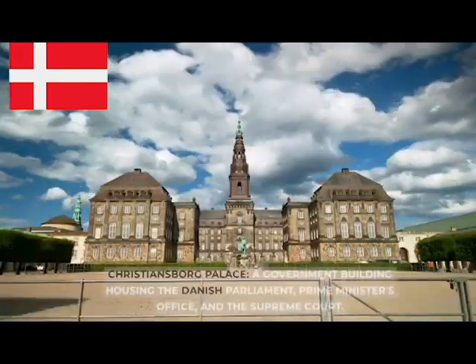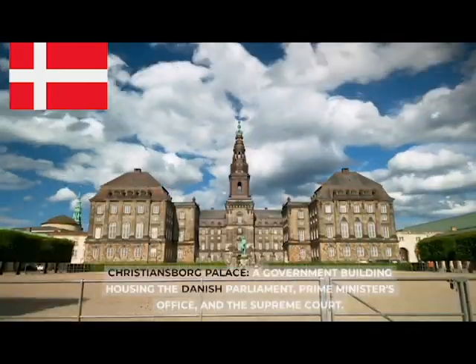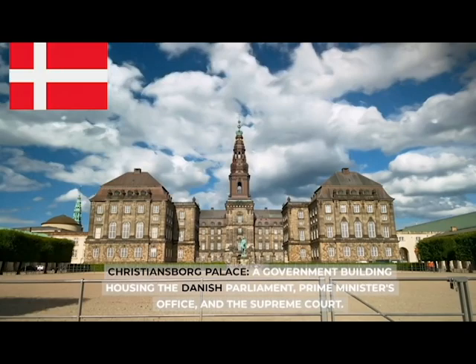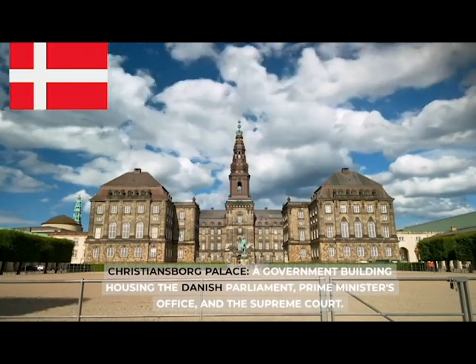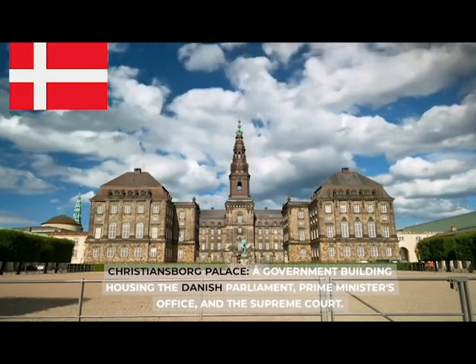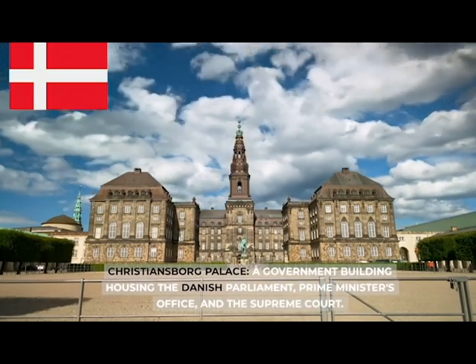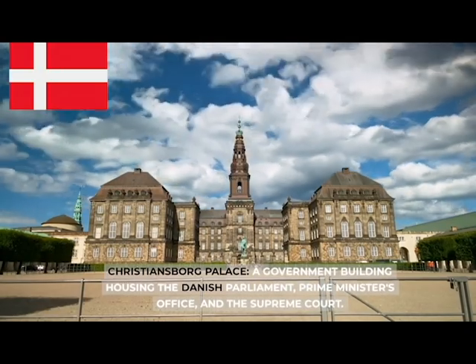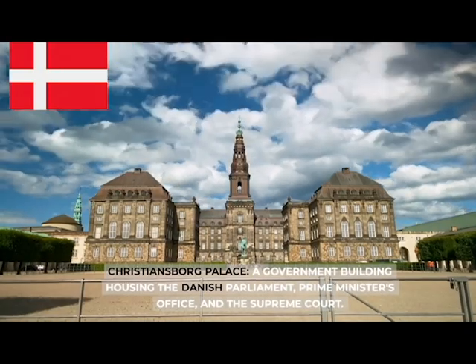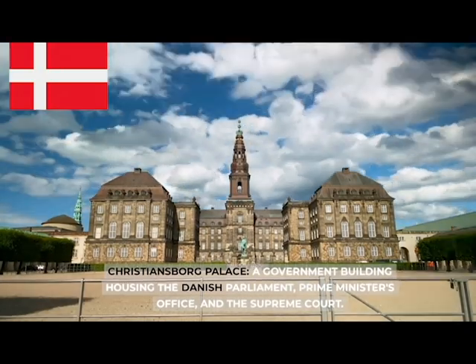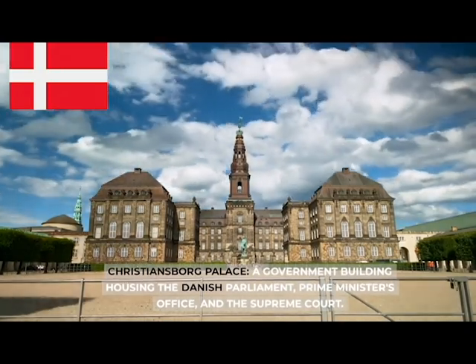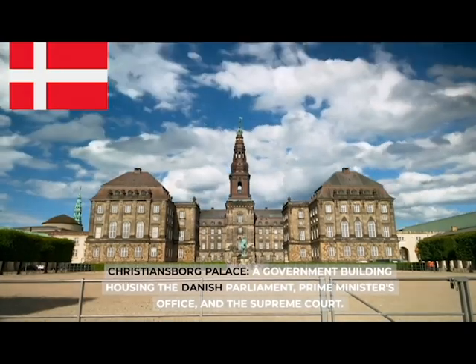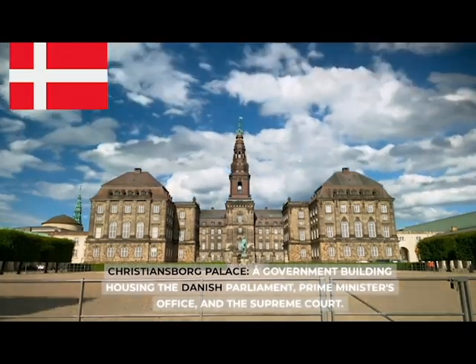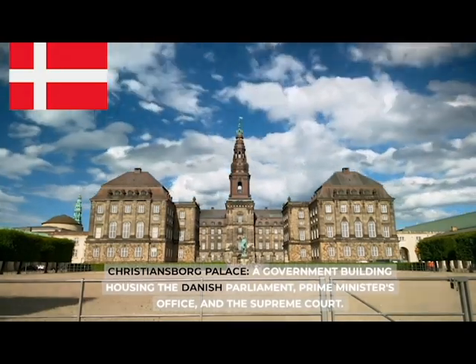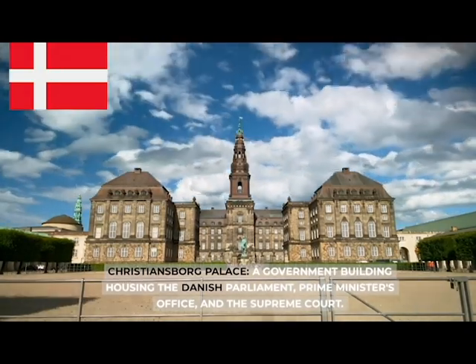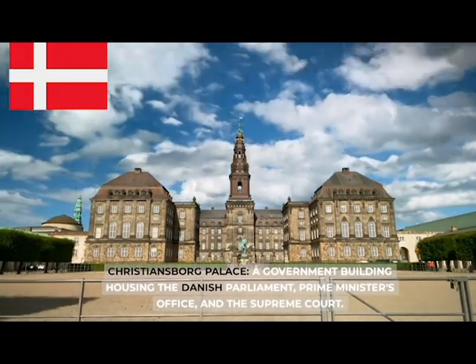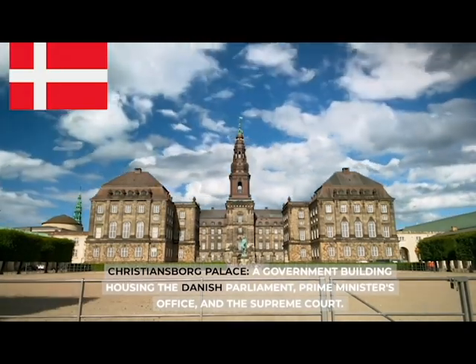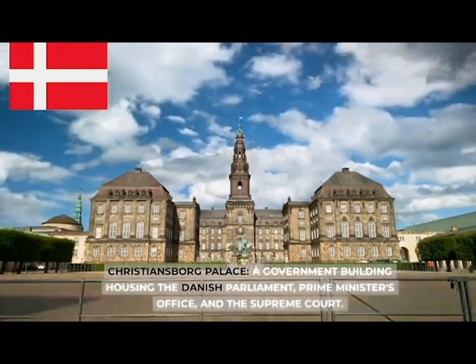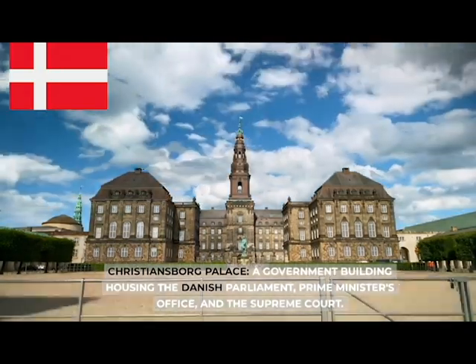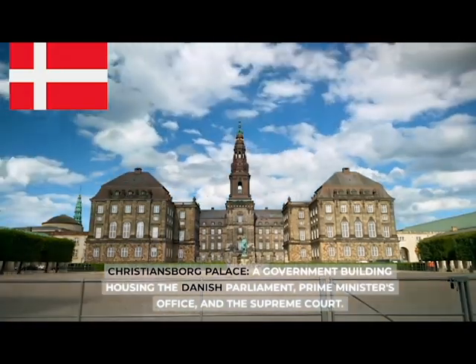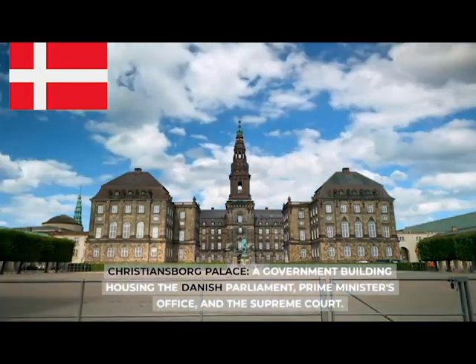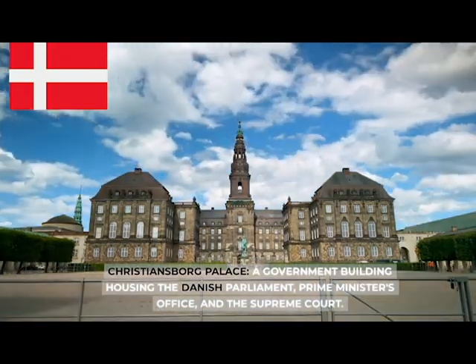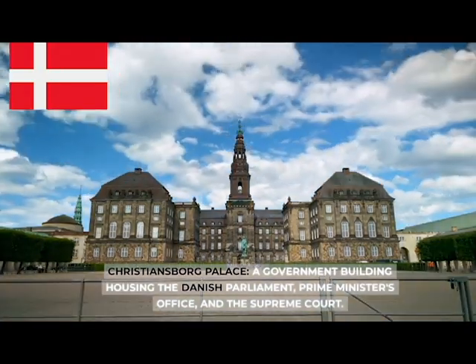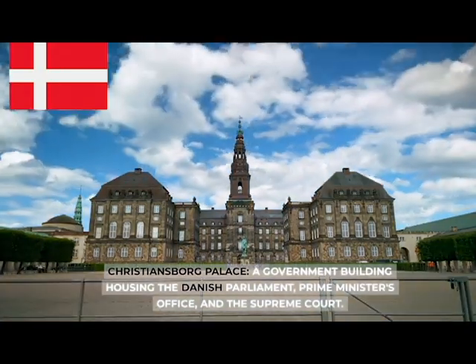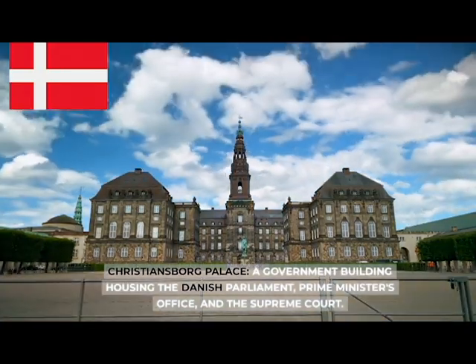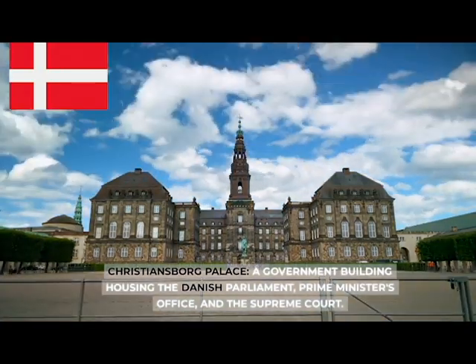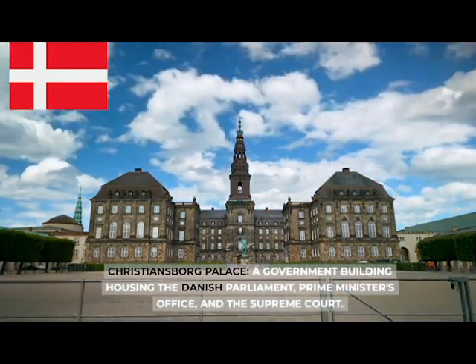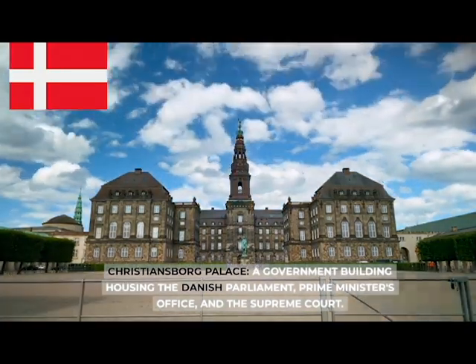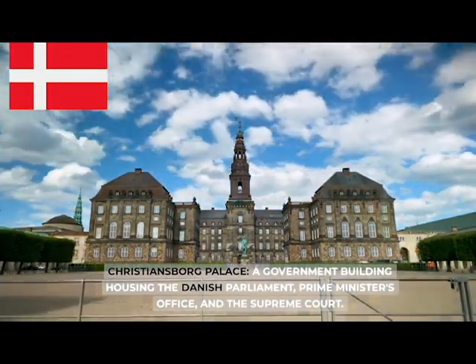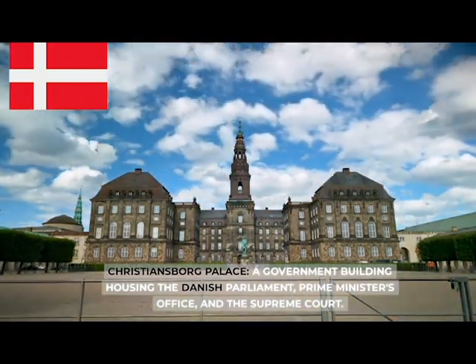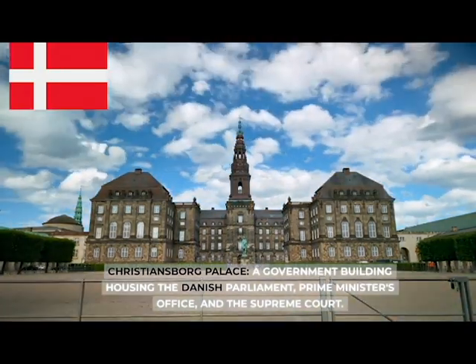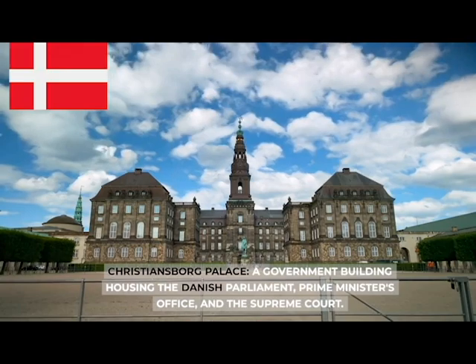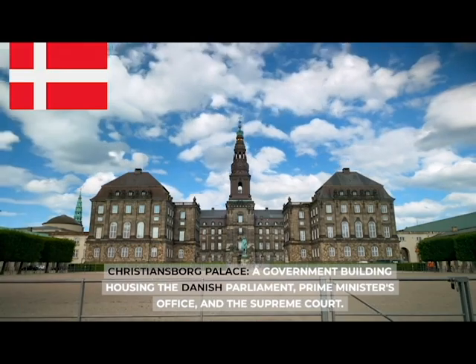Christiansborg Palace, a government building housing the Danish parliament, the Prime Minister's office, and the Supreme Court.